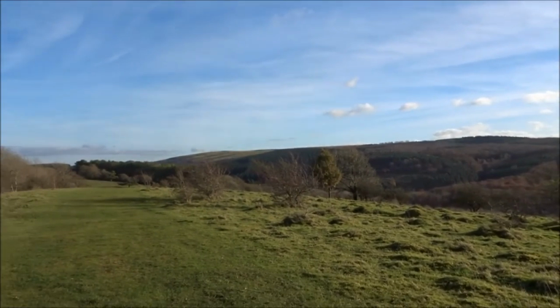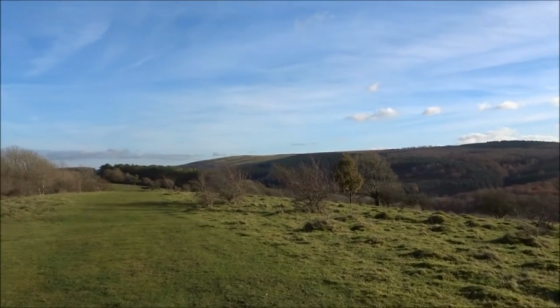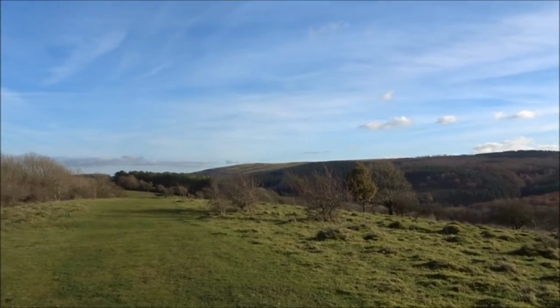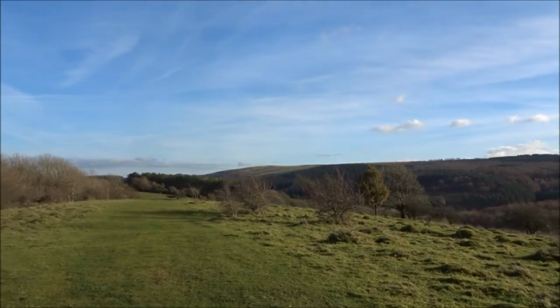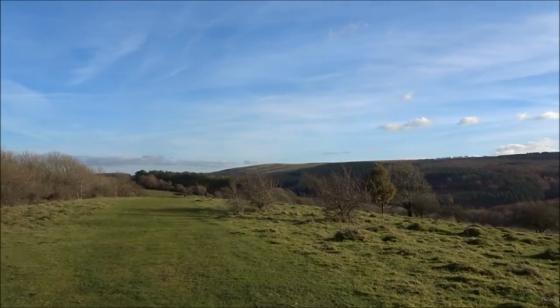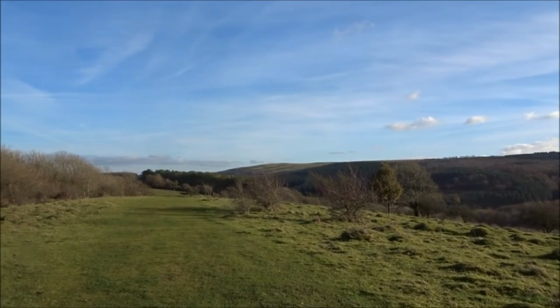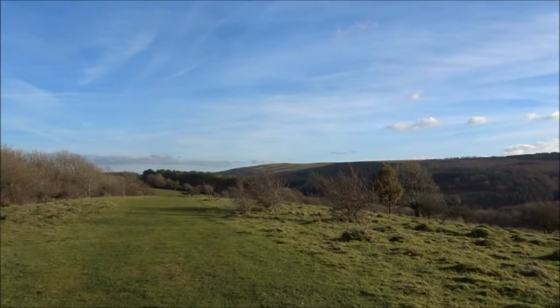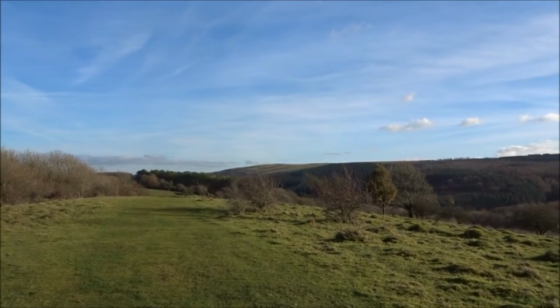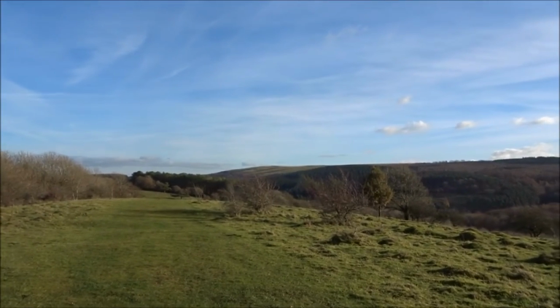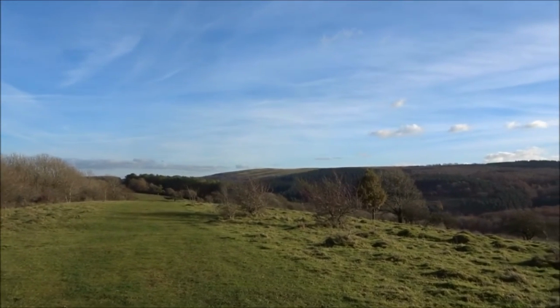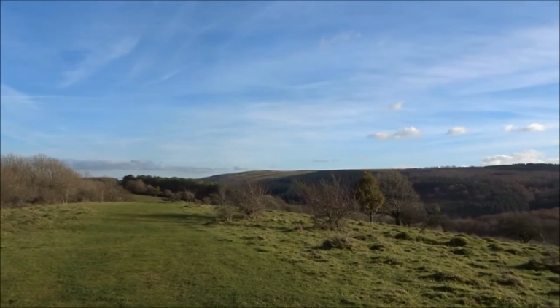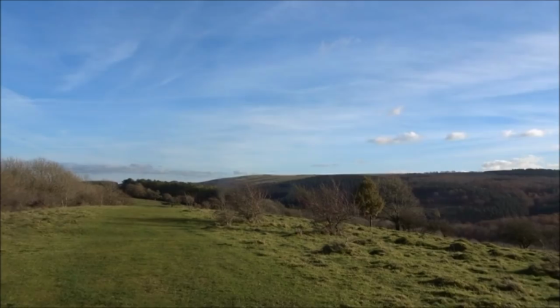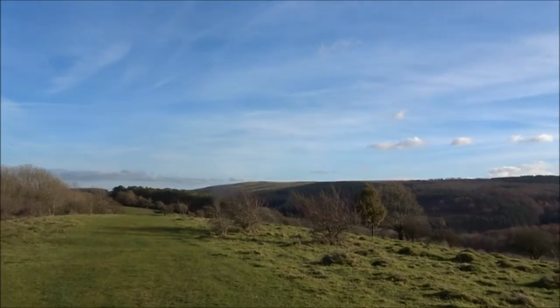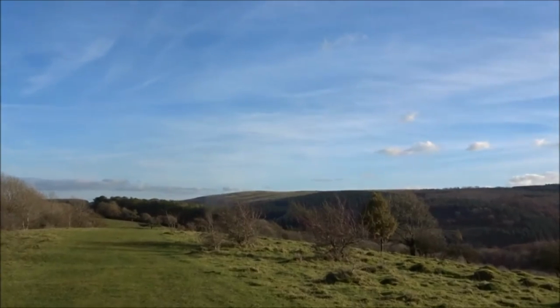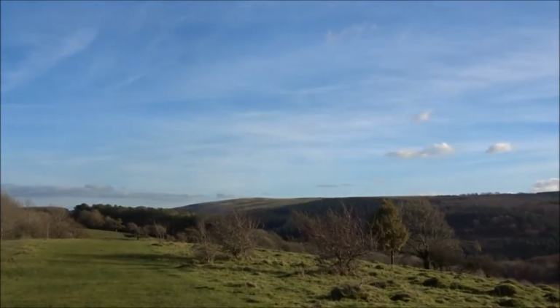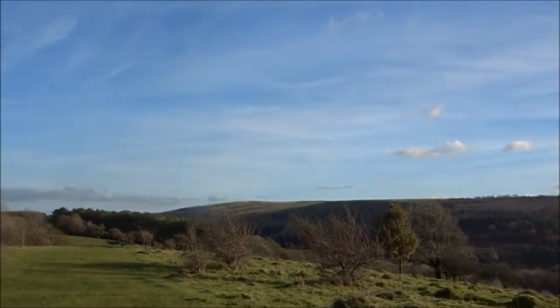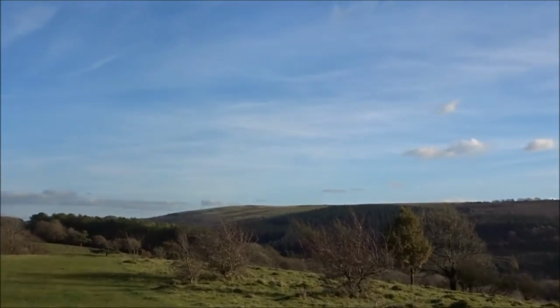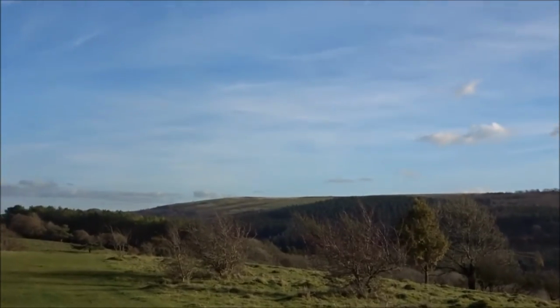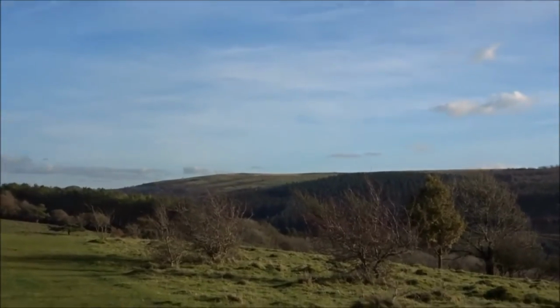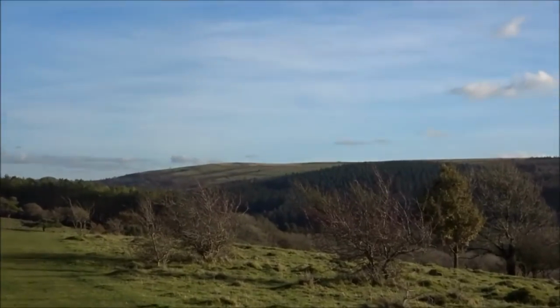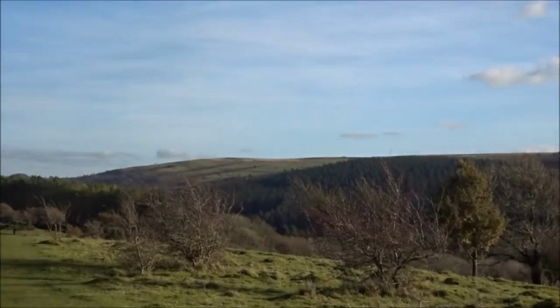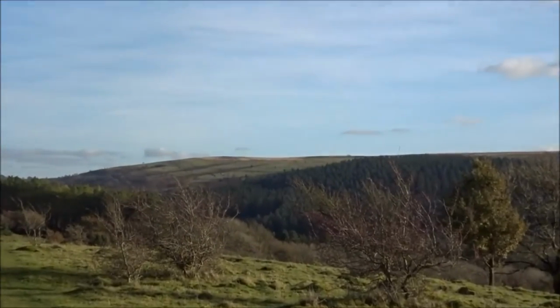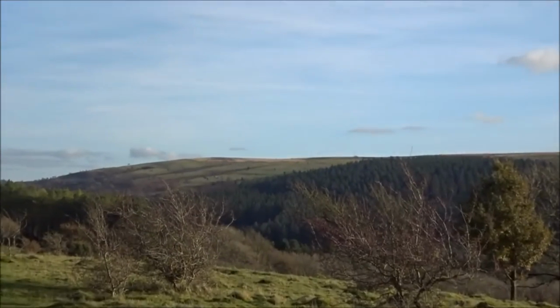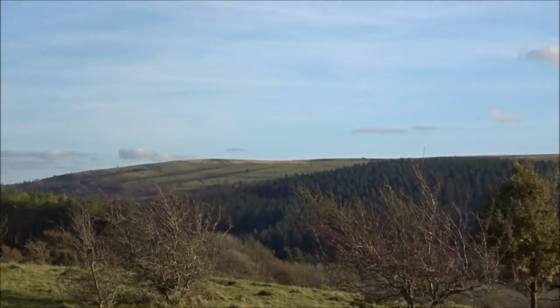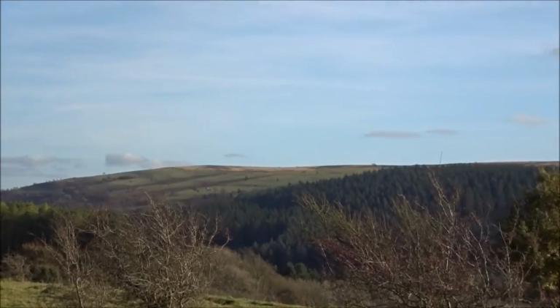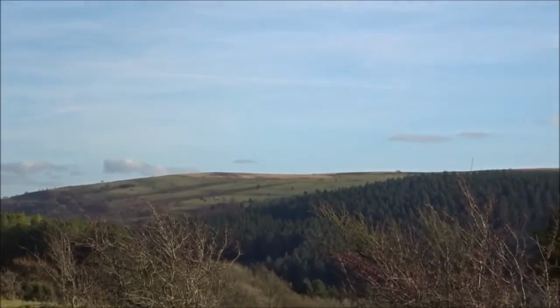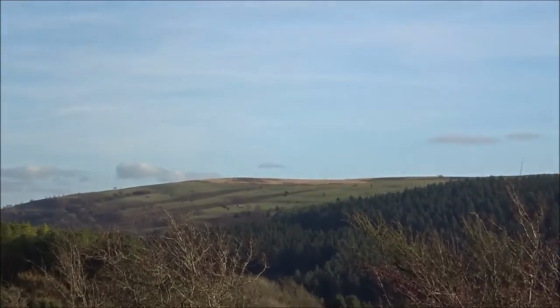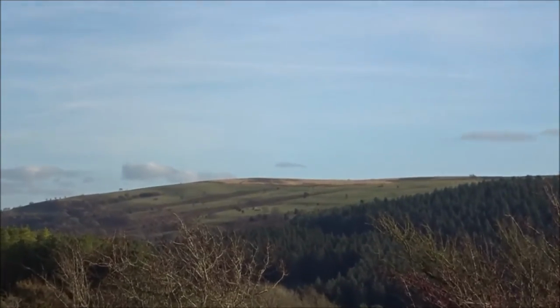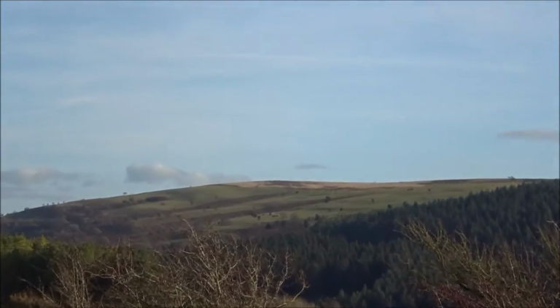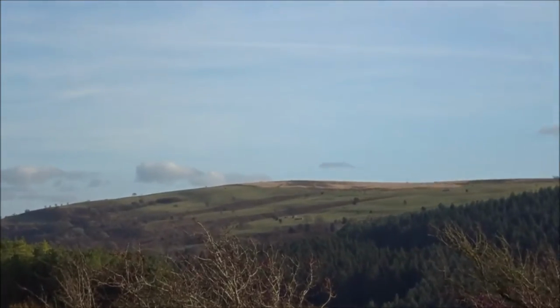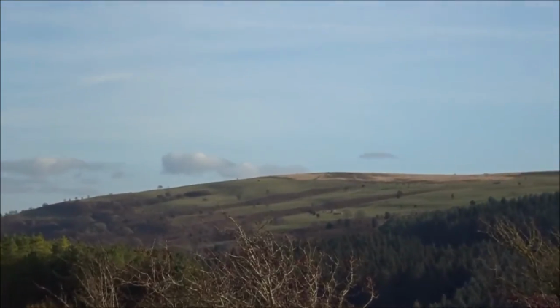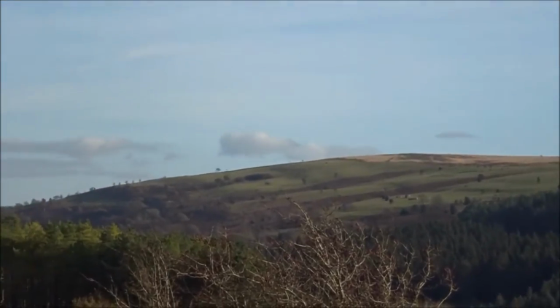Right in the very distance, the hills right in the back — that's the Mendips. That's the Area of Outstanding Natural Beauty.